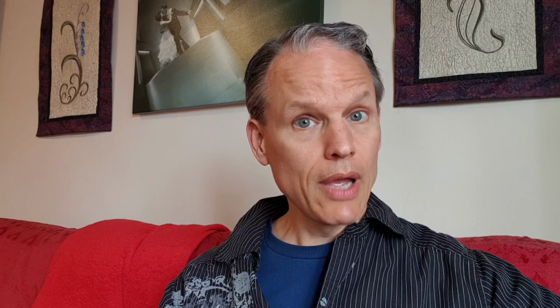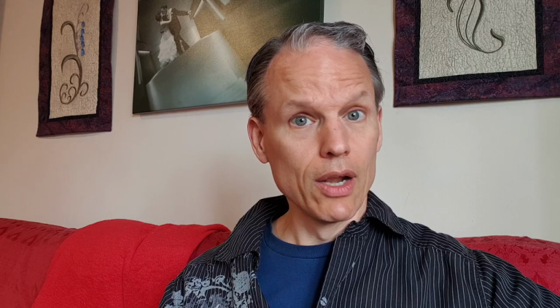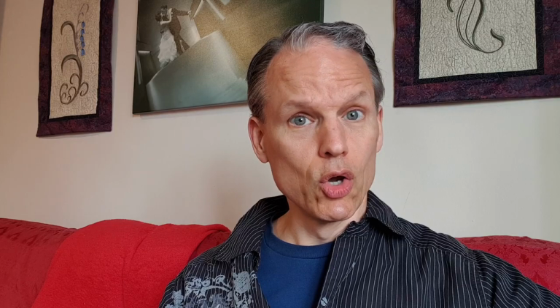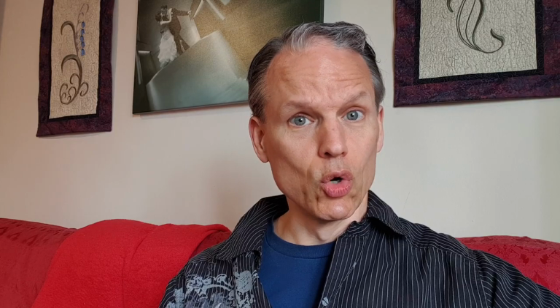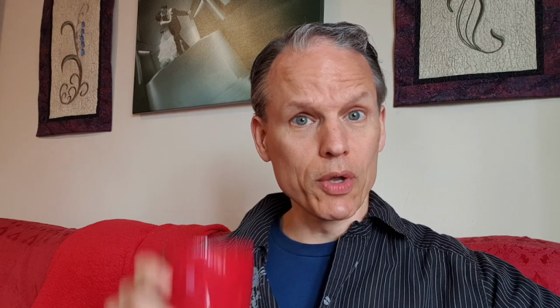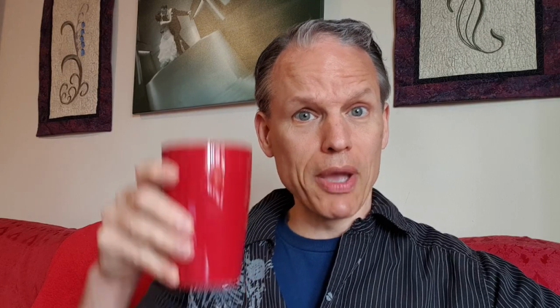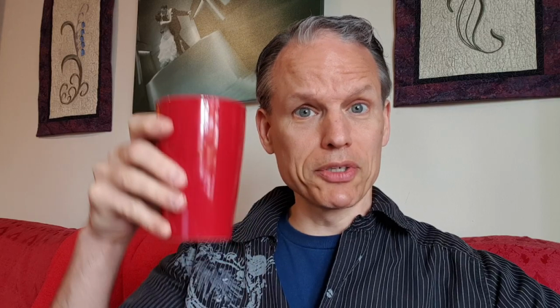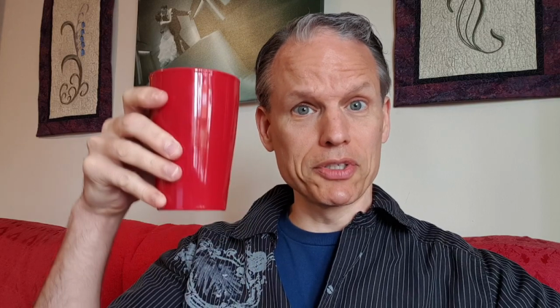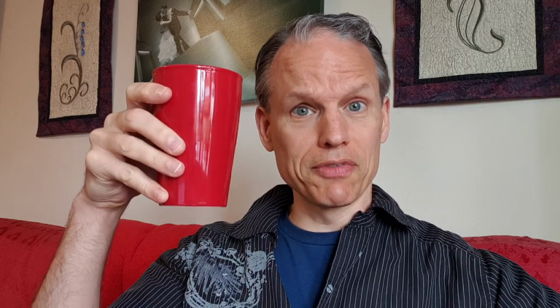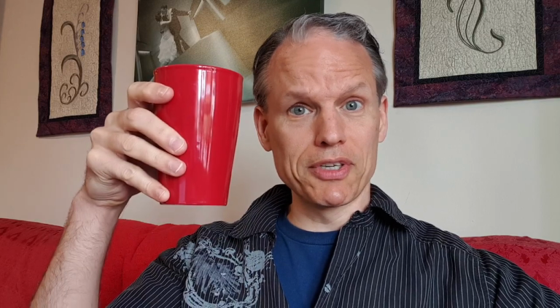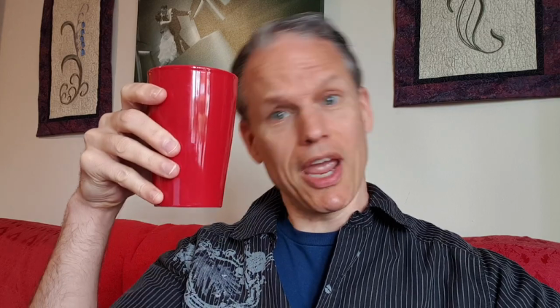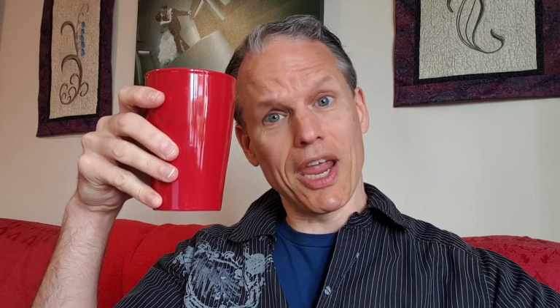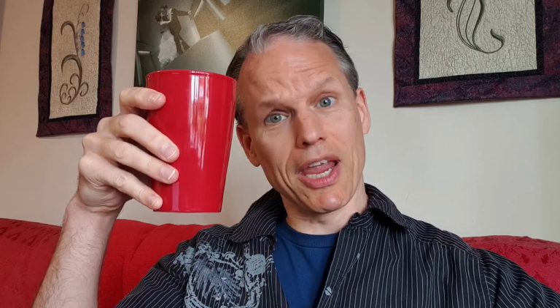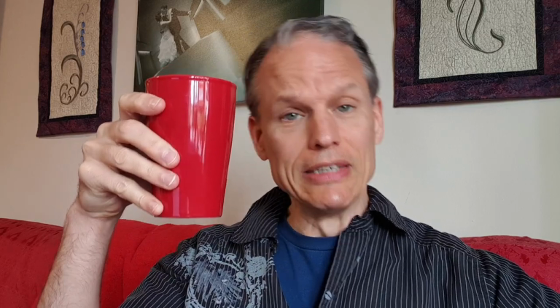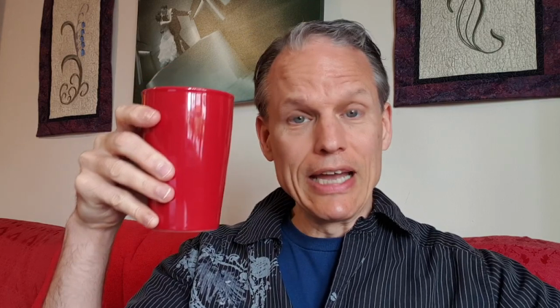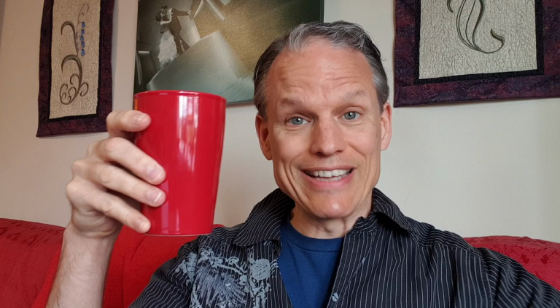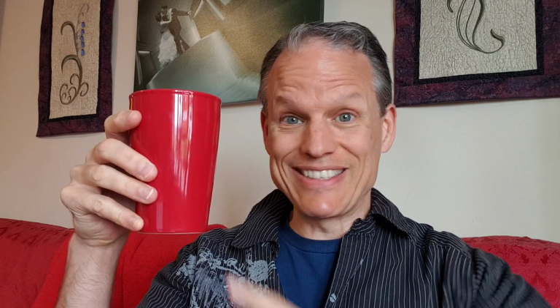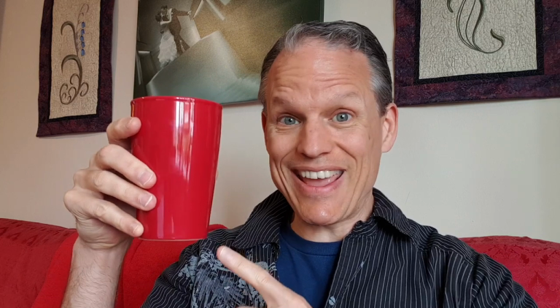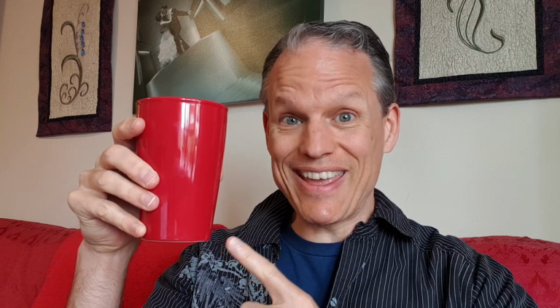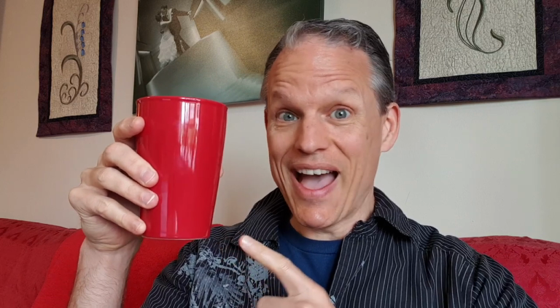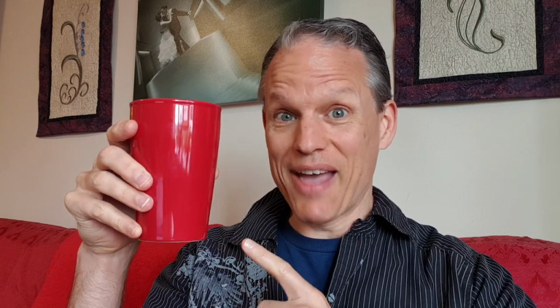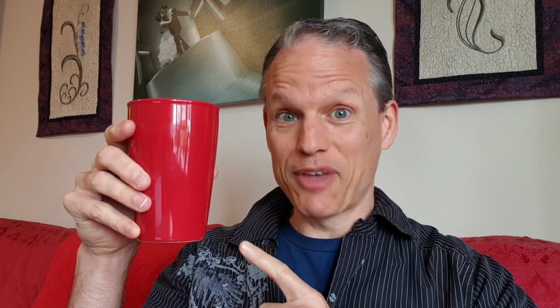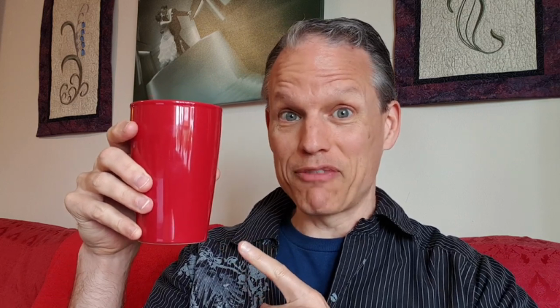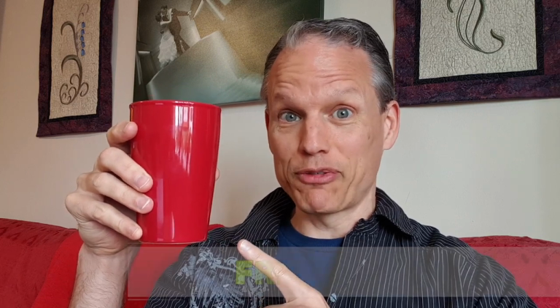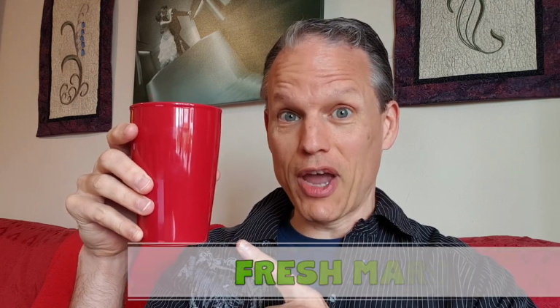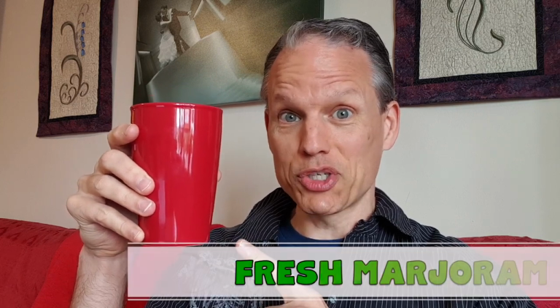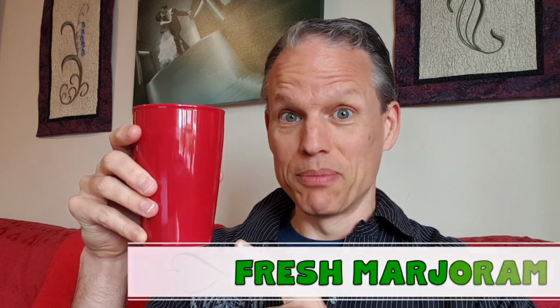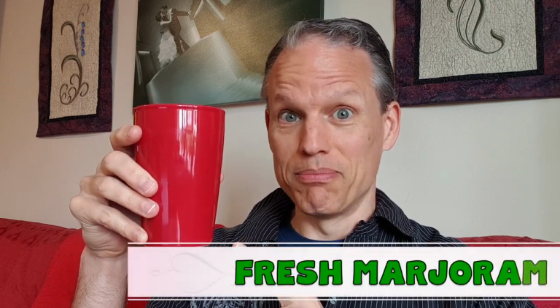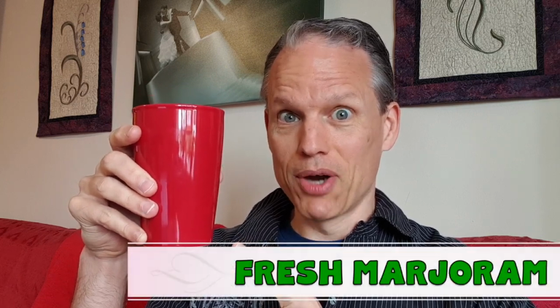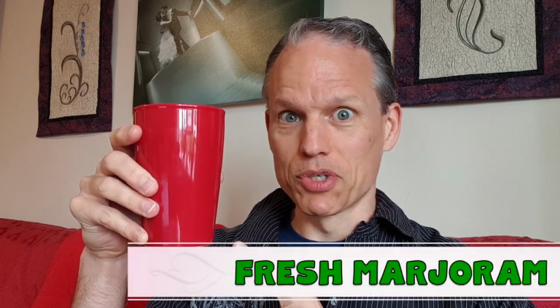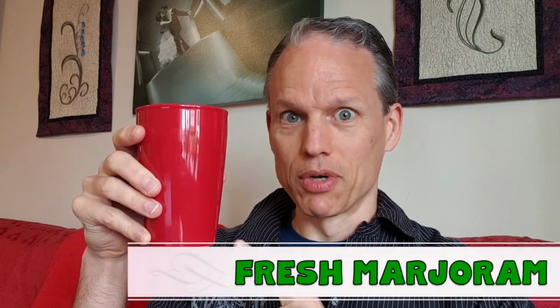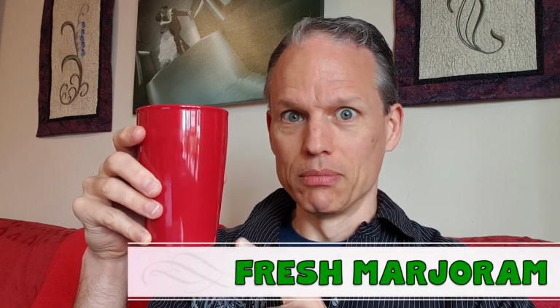Hello! Welcome back to the tea of the day! And today, I've got fresh marjoram.